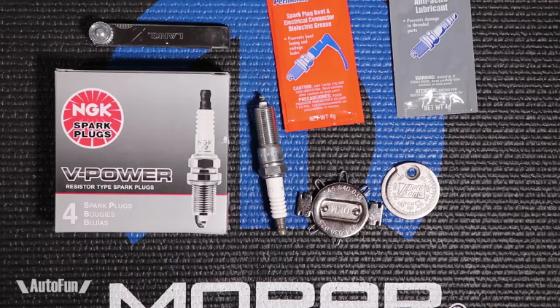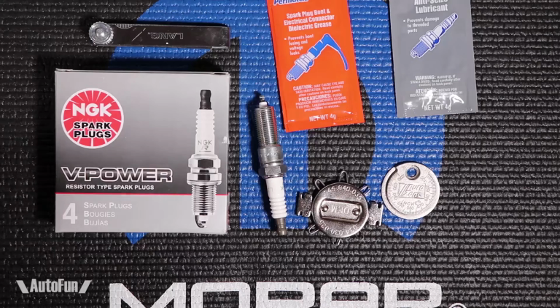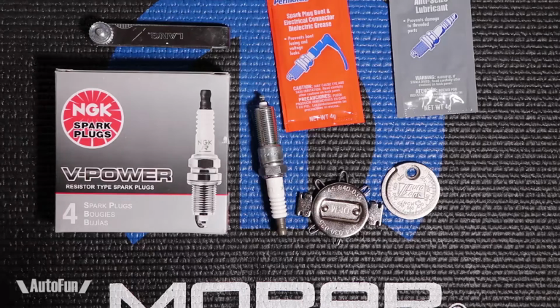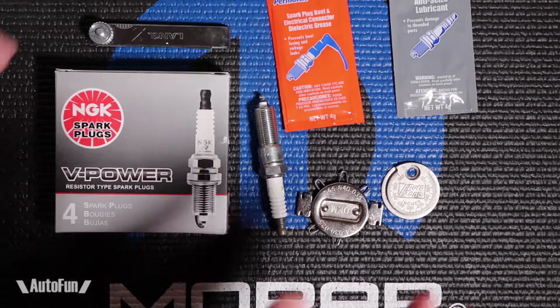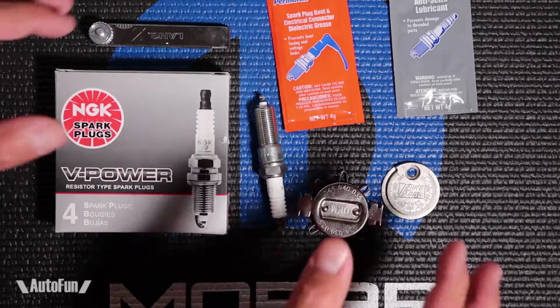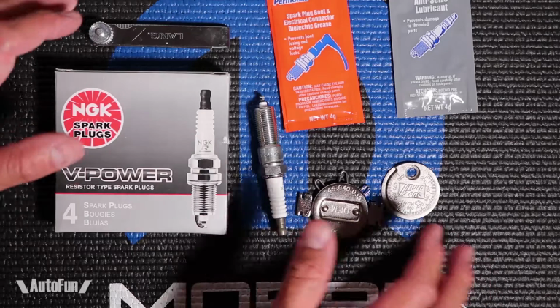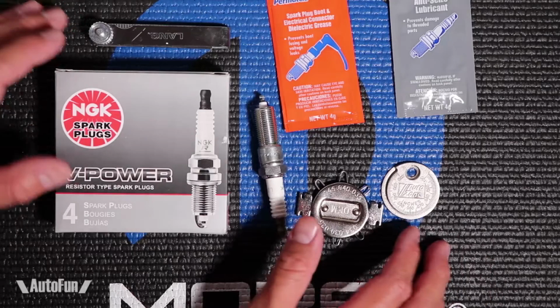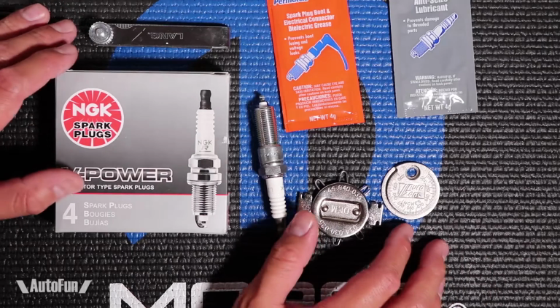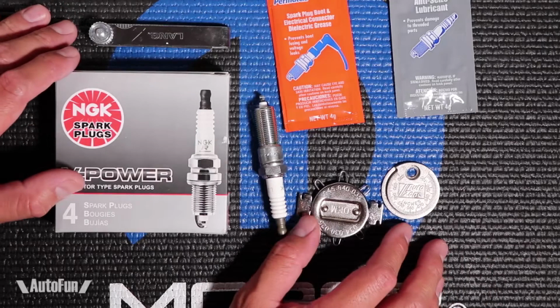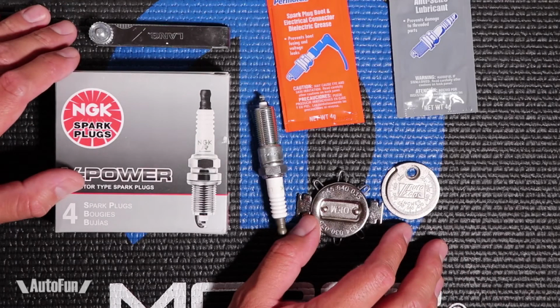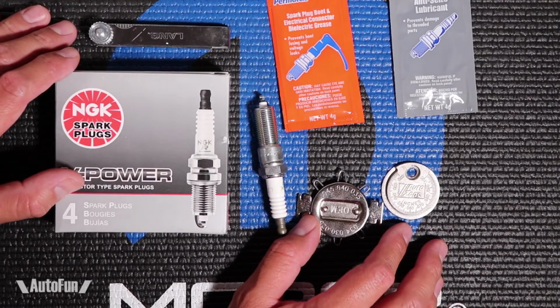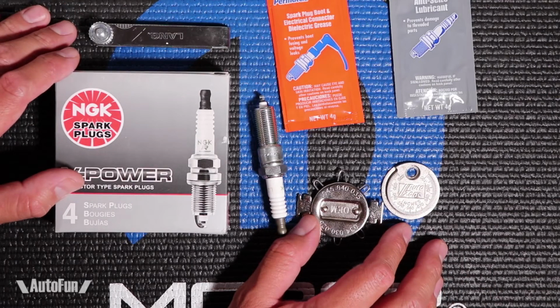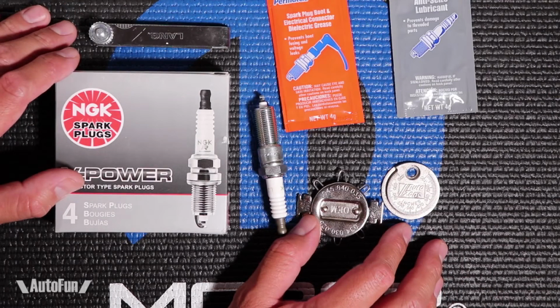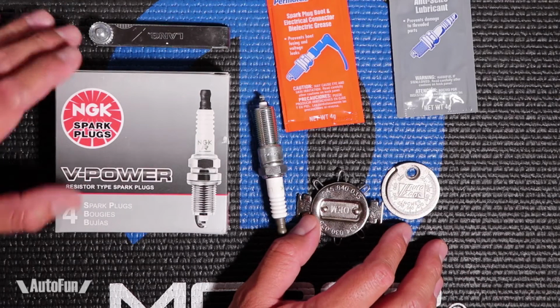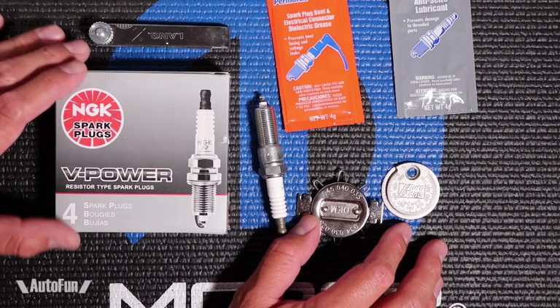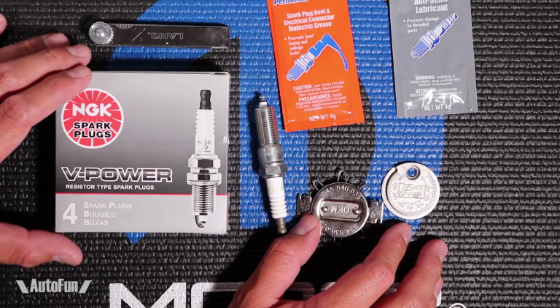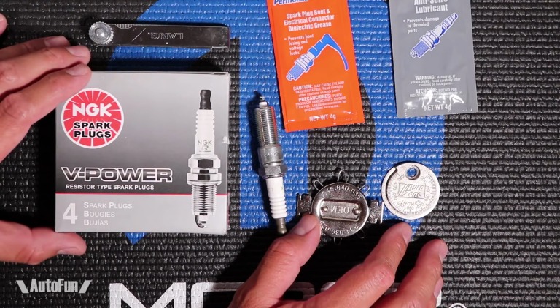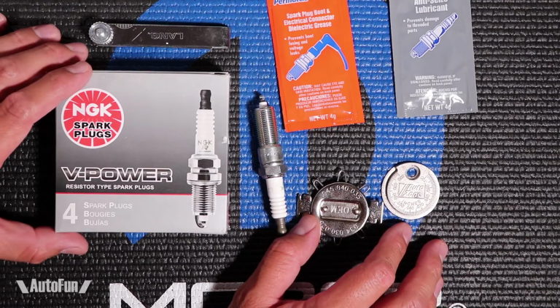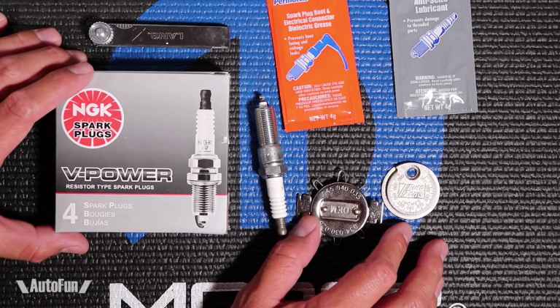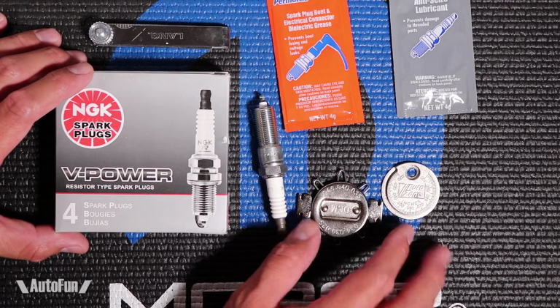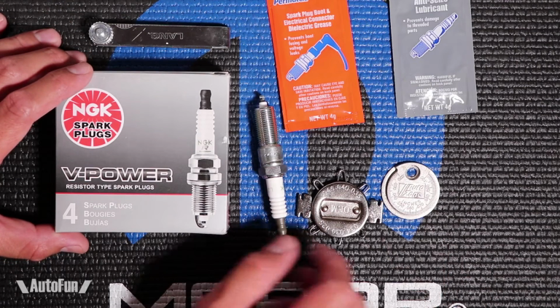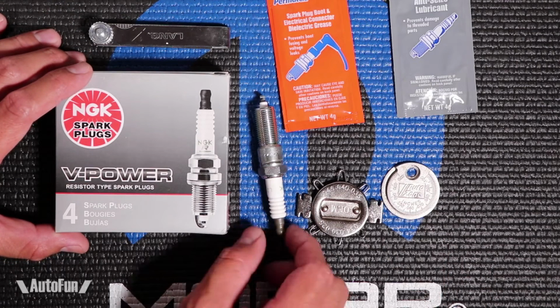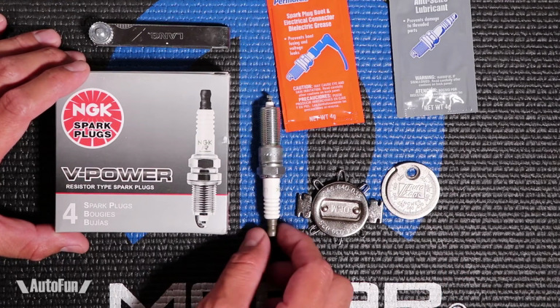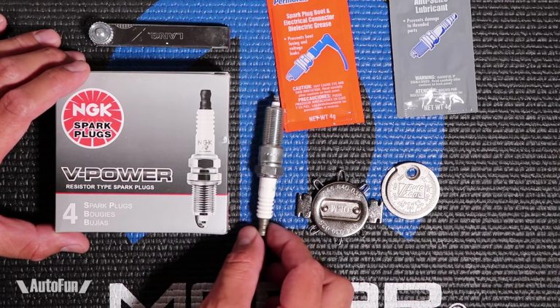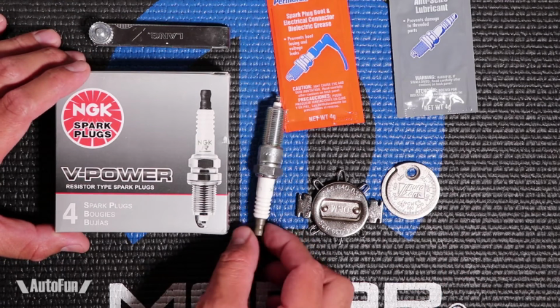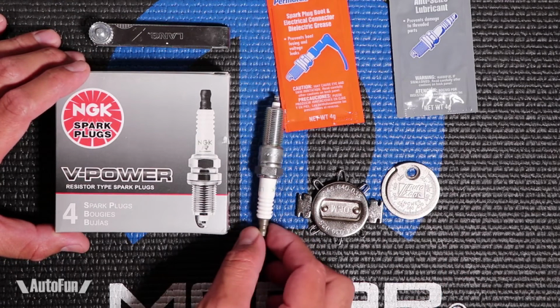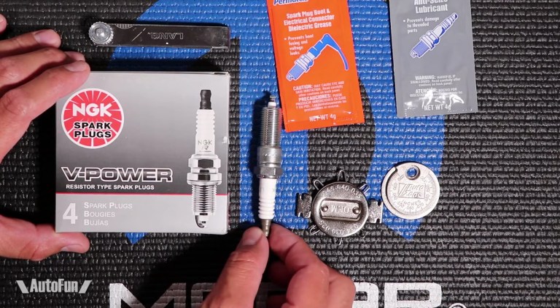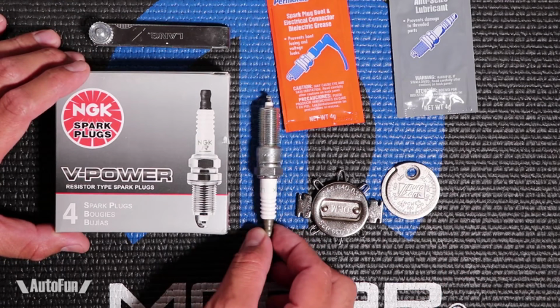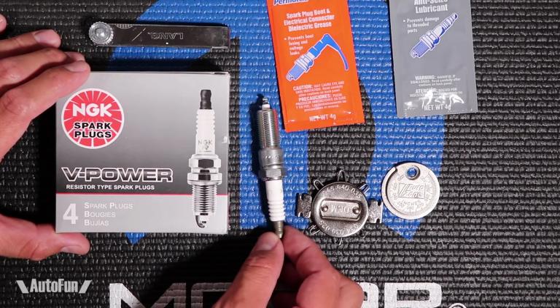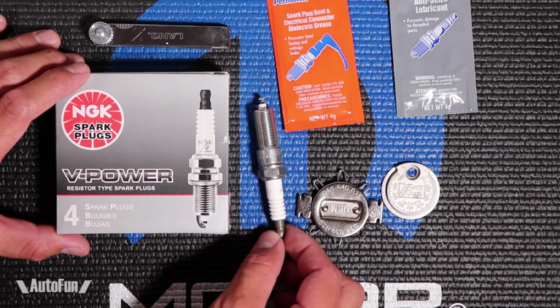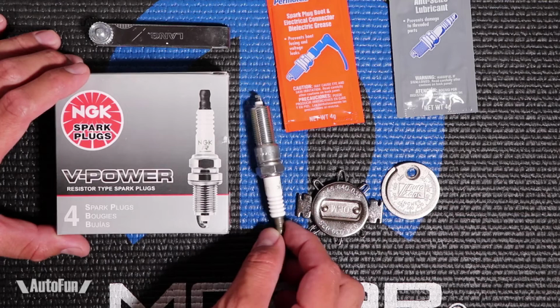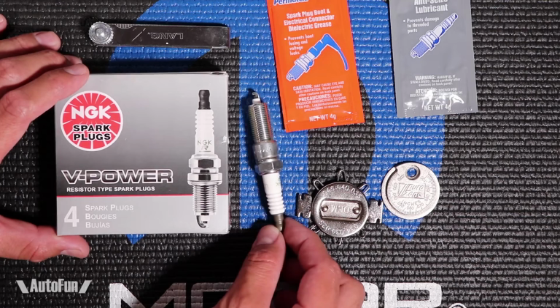Welcome back to Autophone! Alex DeCarga here, and today I'm gonna be talking about spark plugs for the Dodge Neon SRT4.